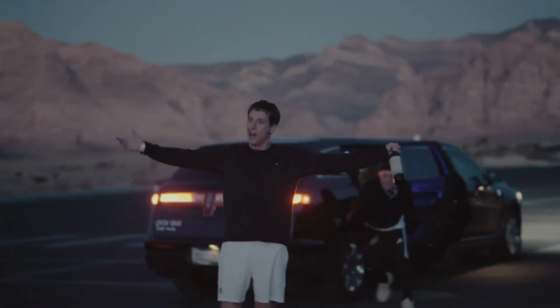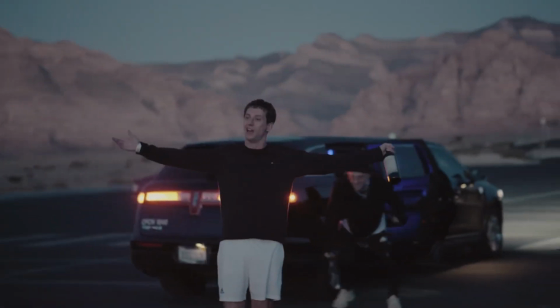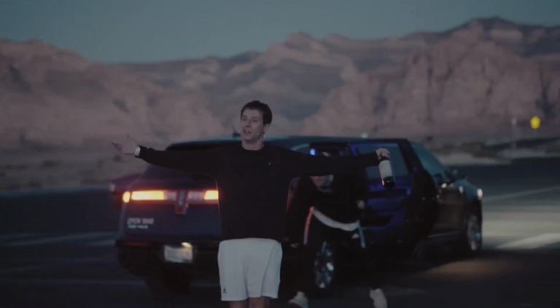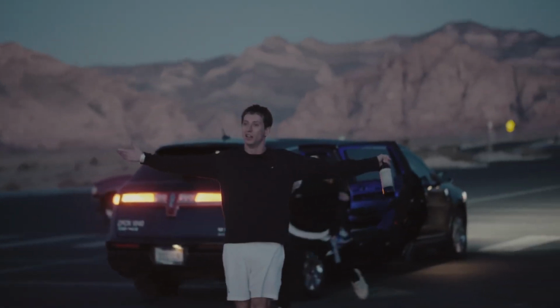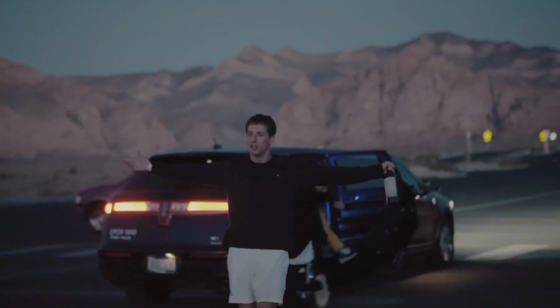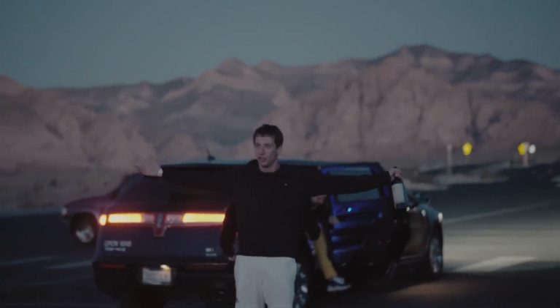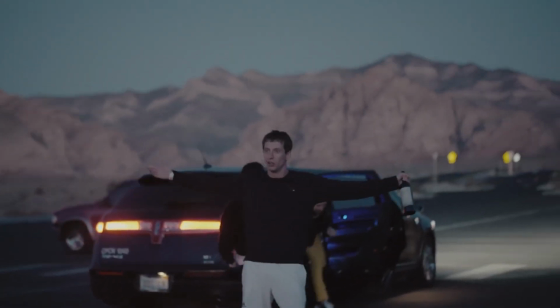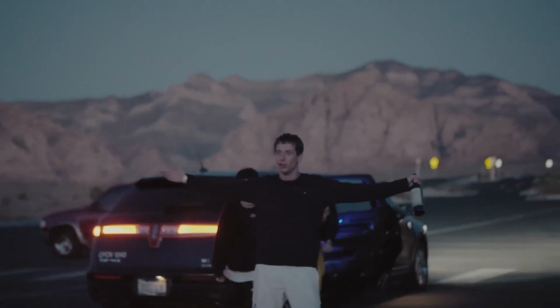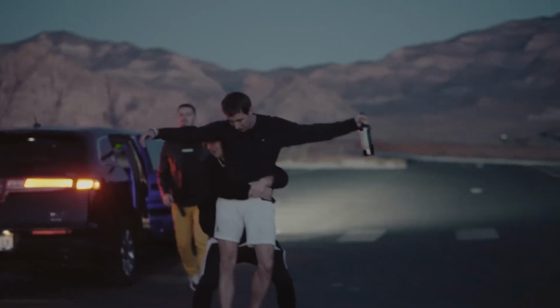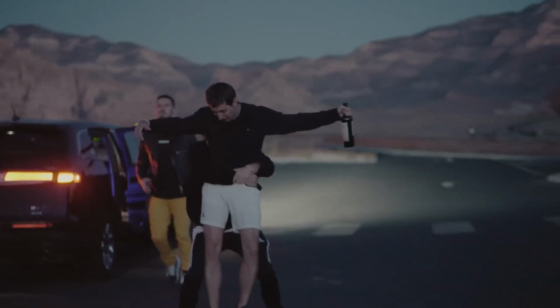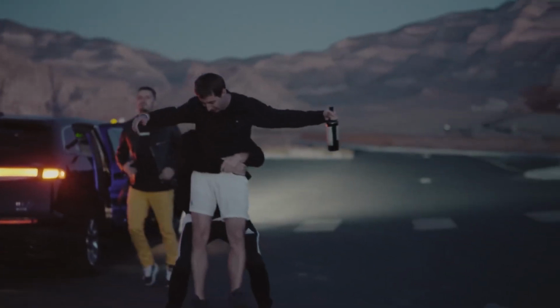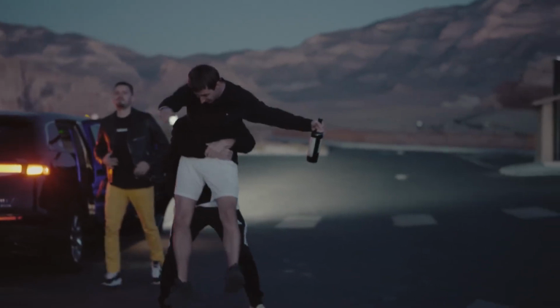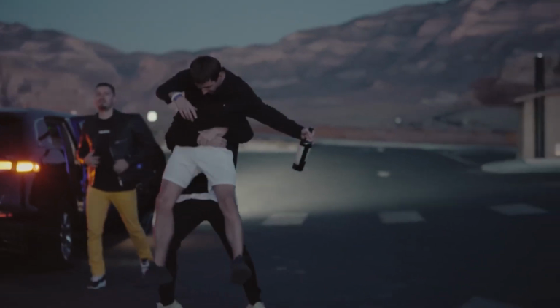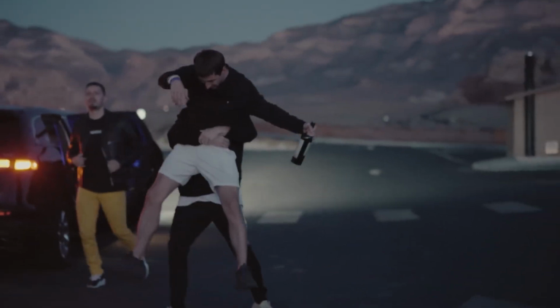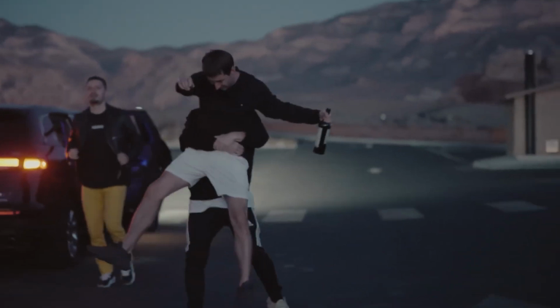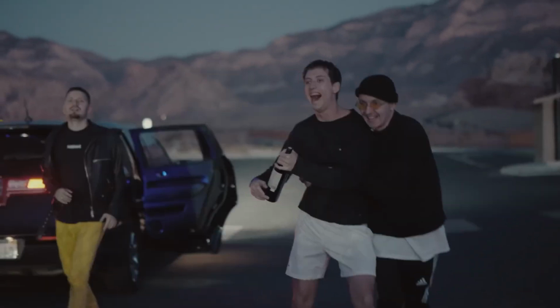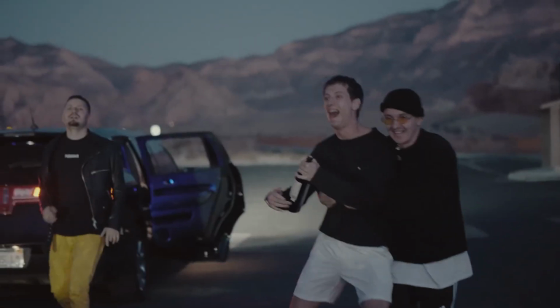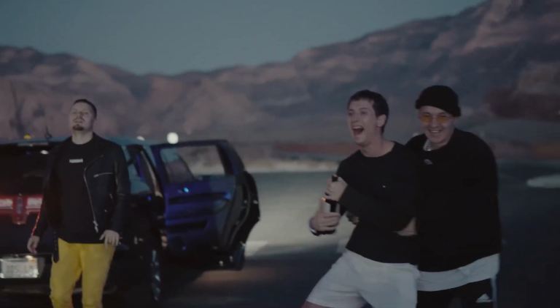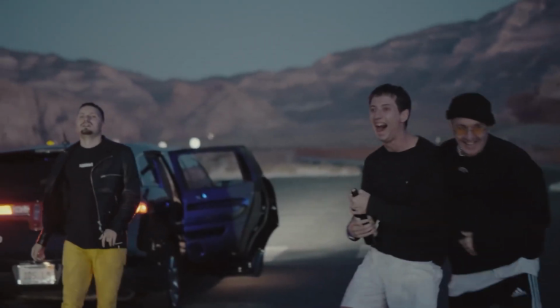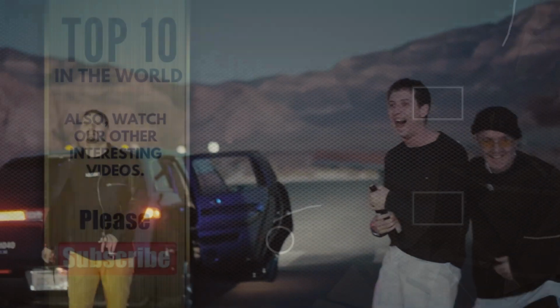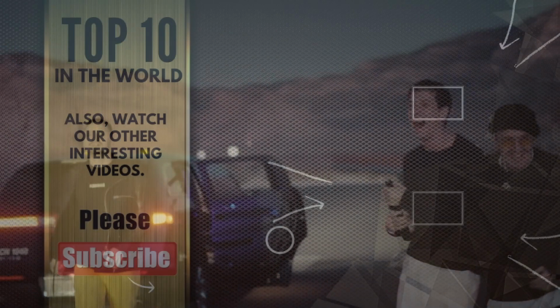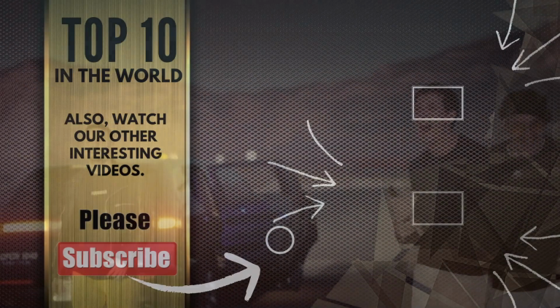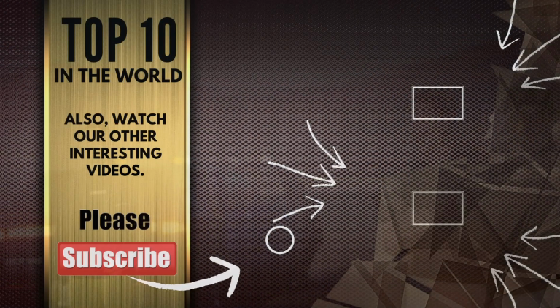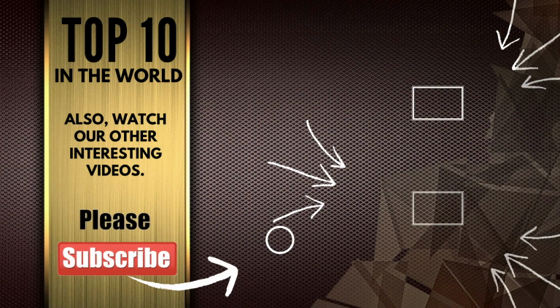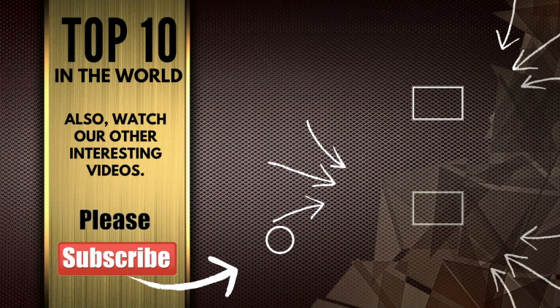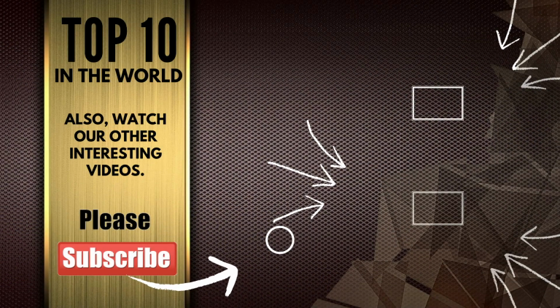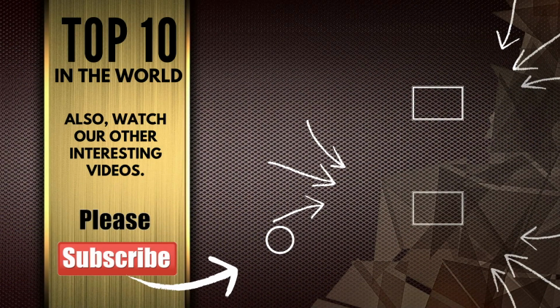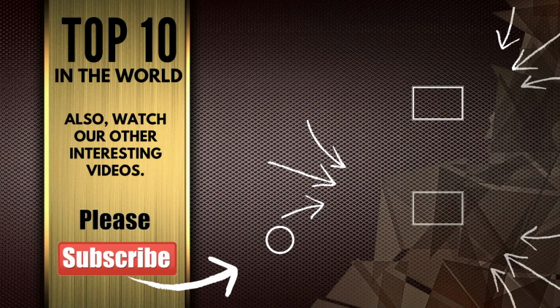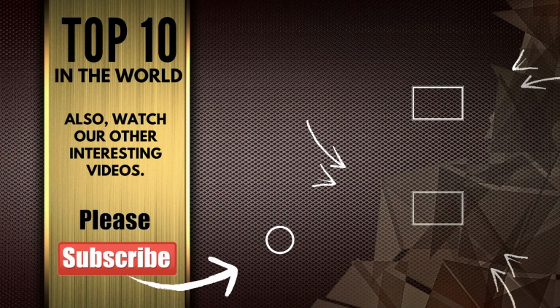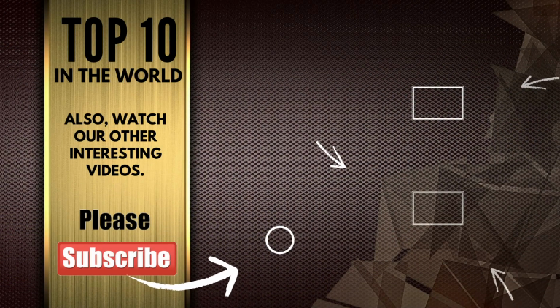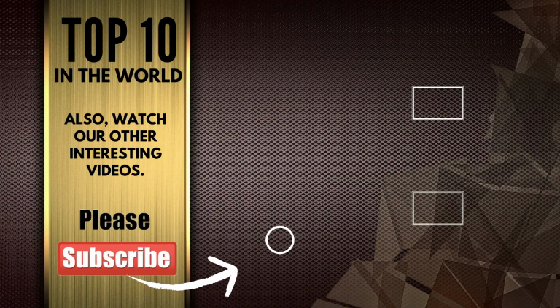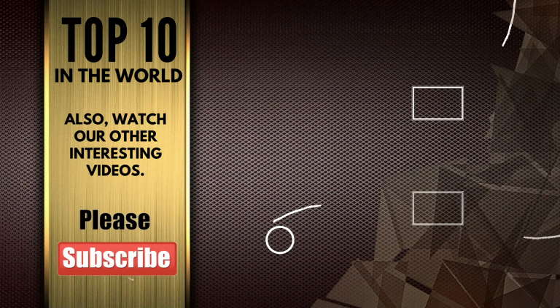Thanks for watching. Don't get too drunk. See more tops on our channel. See you.